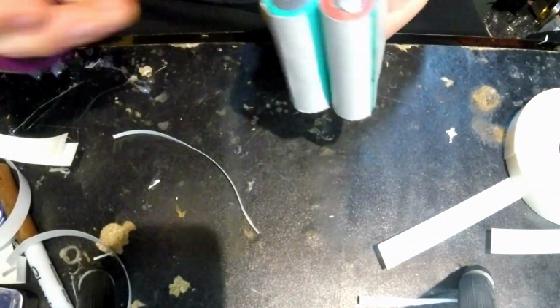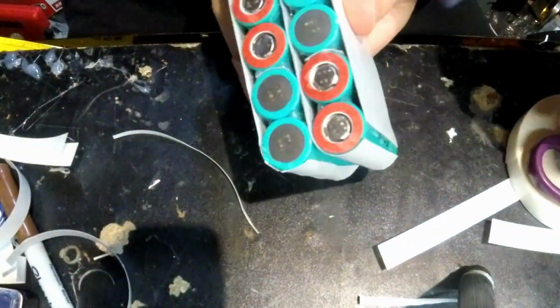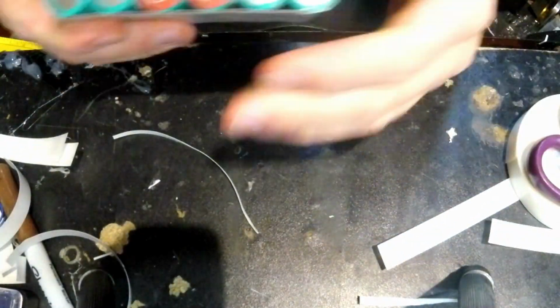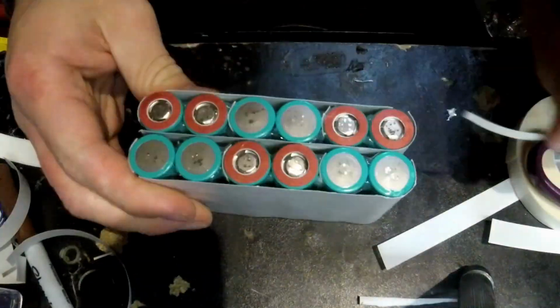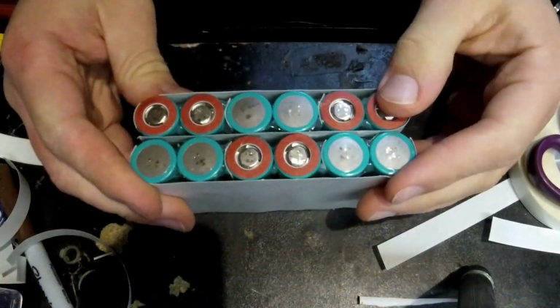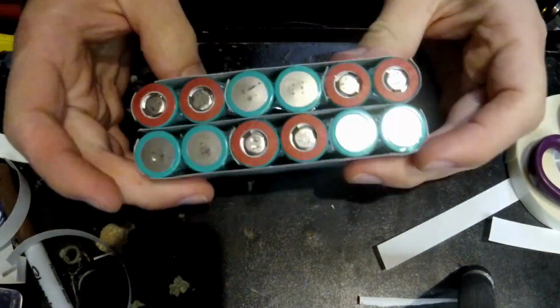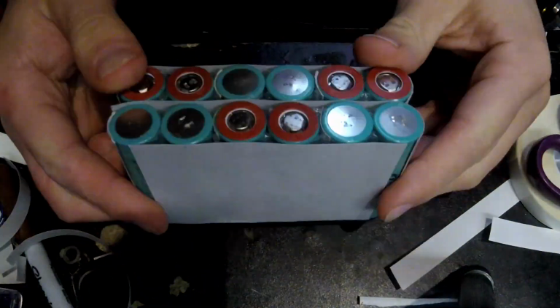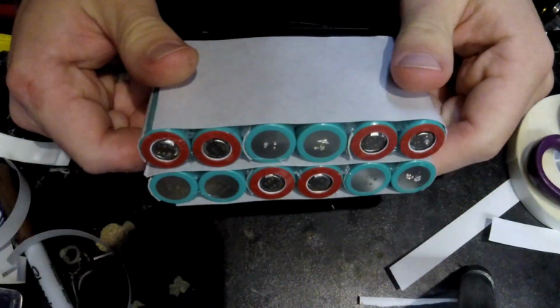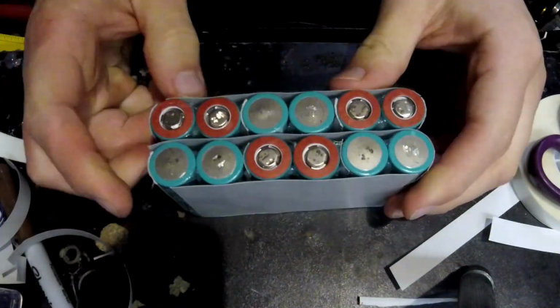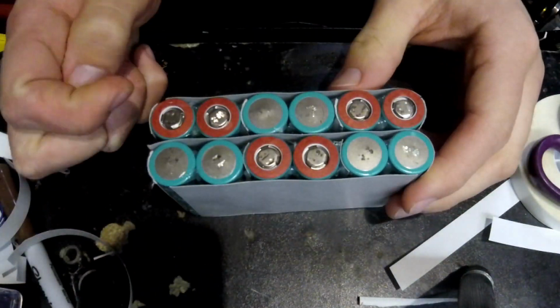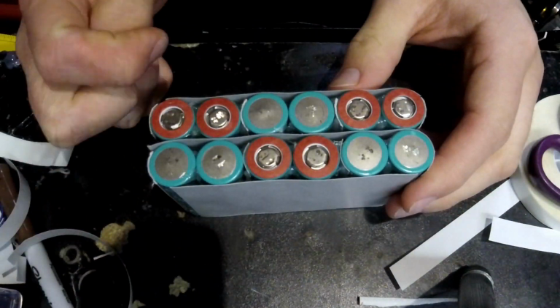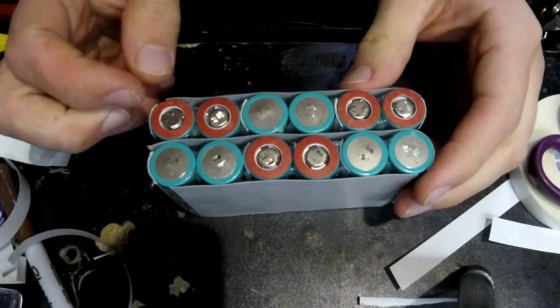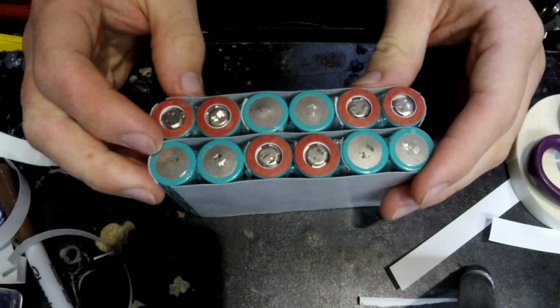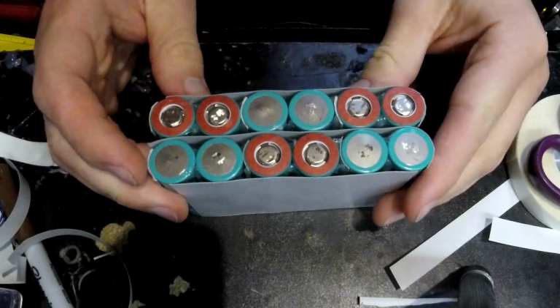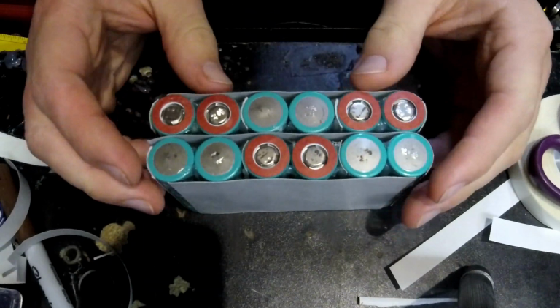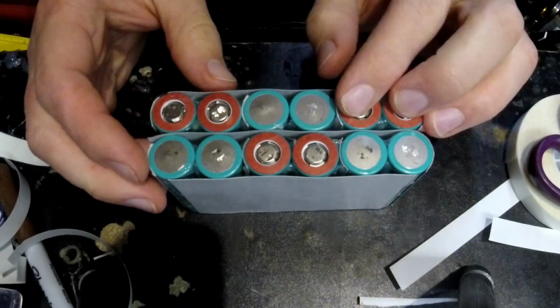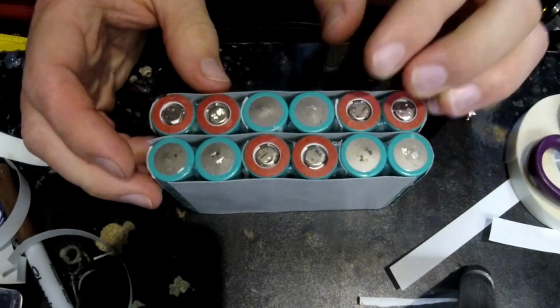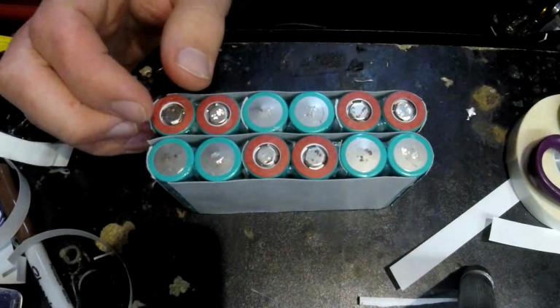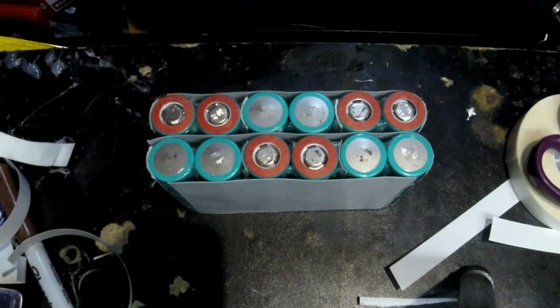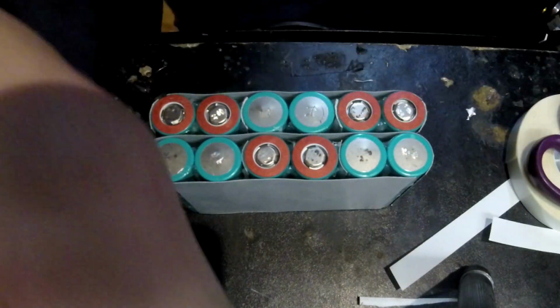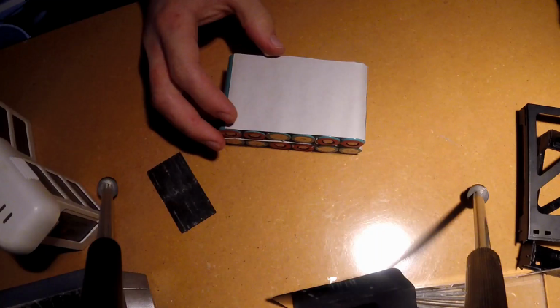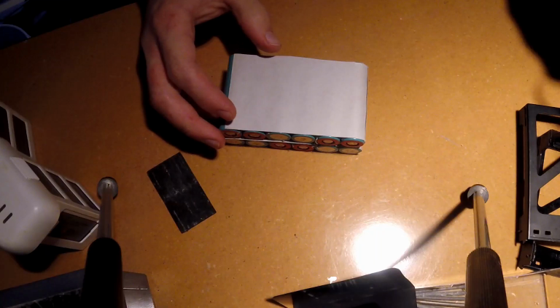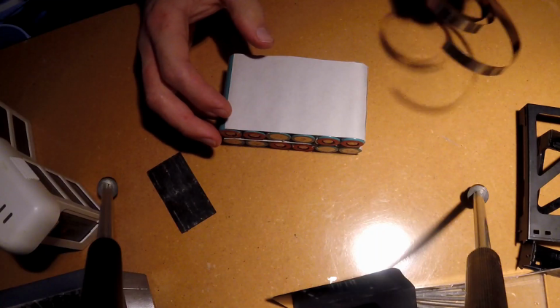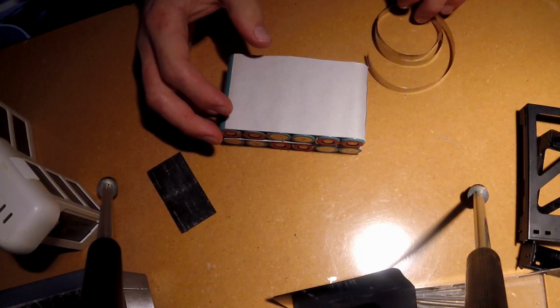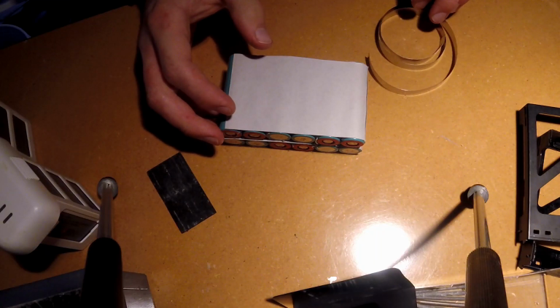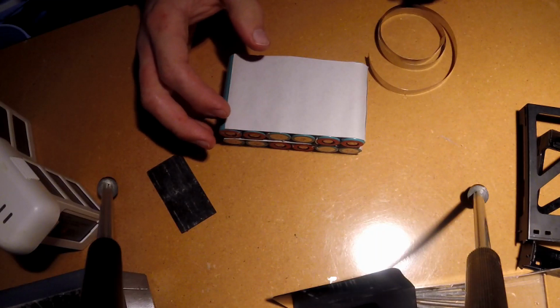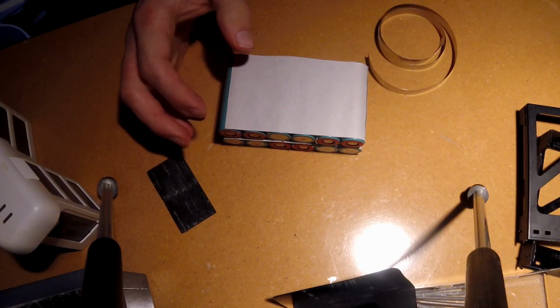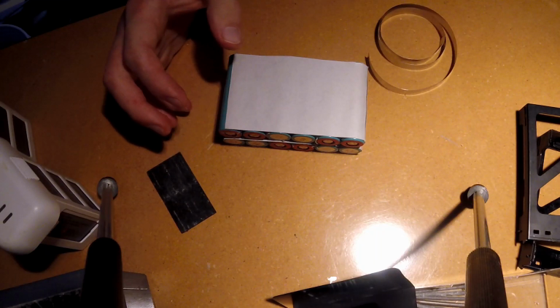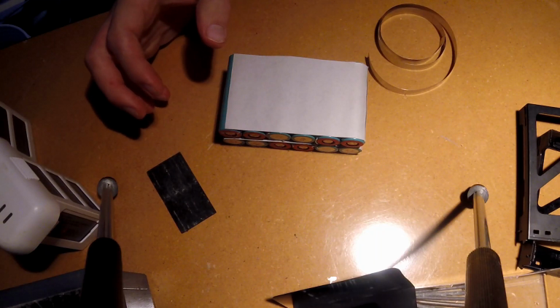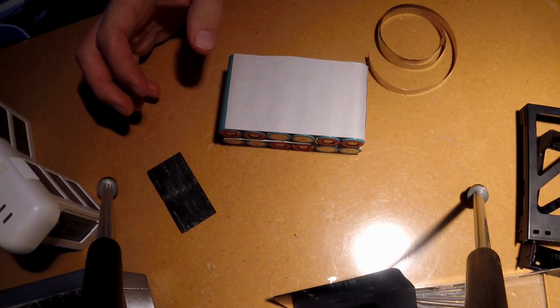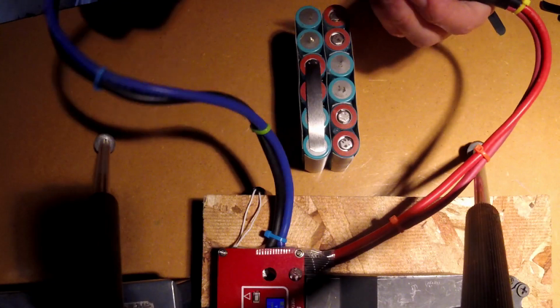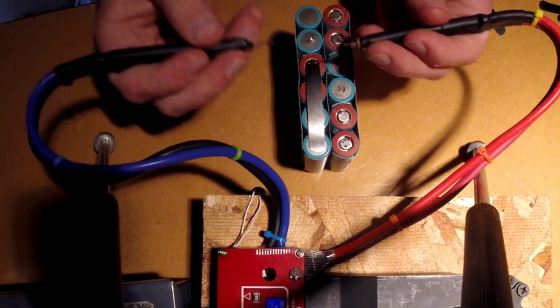At this stage we are now ready to start welding the battery. We'll be using 0.2mm thick nickel strips.